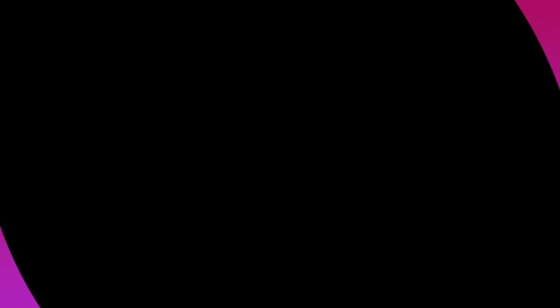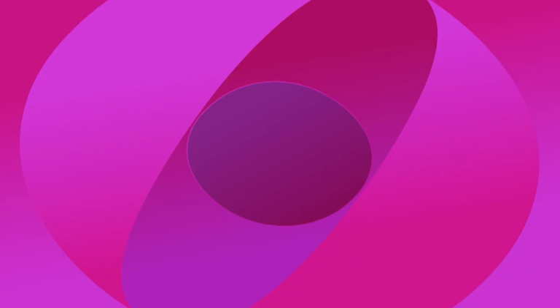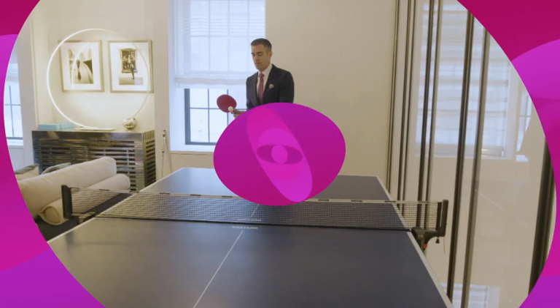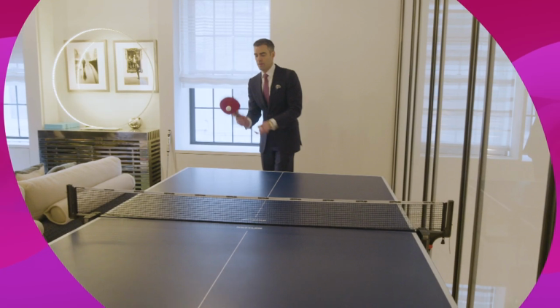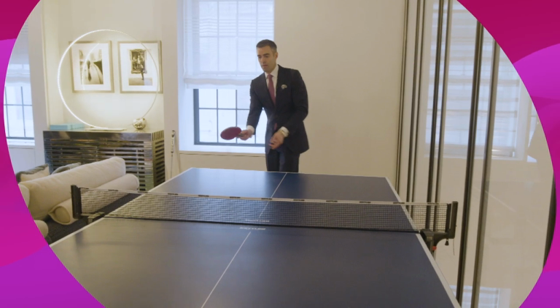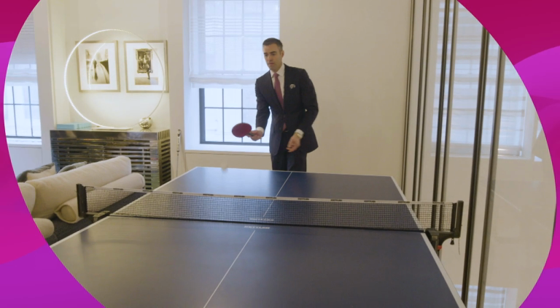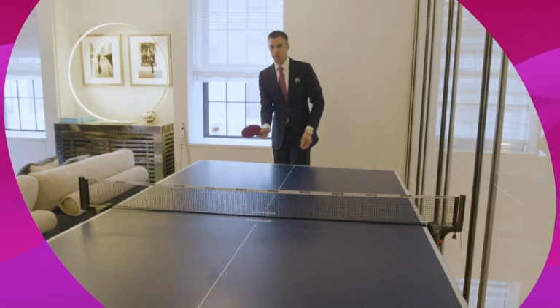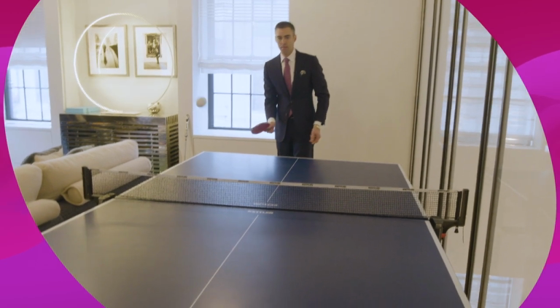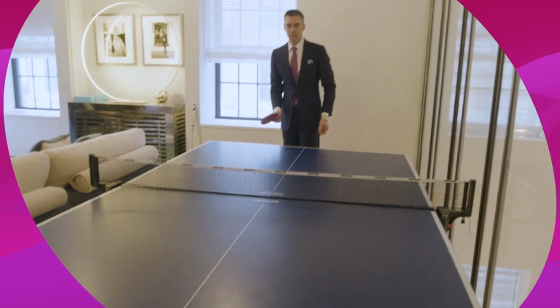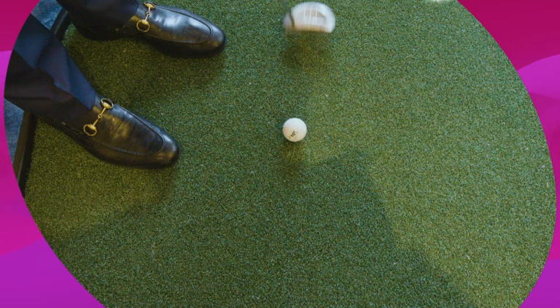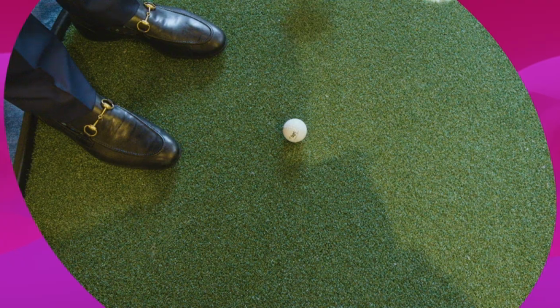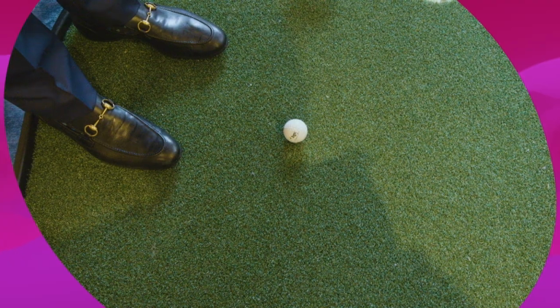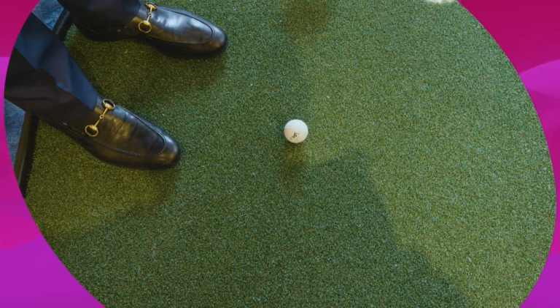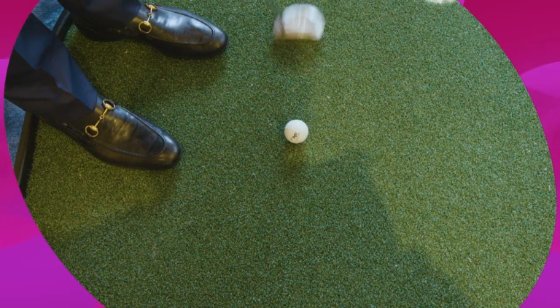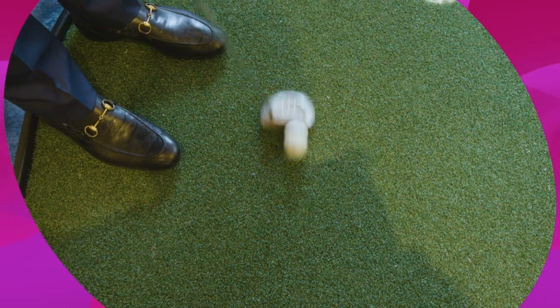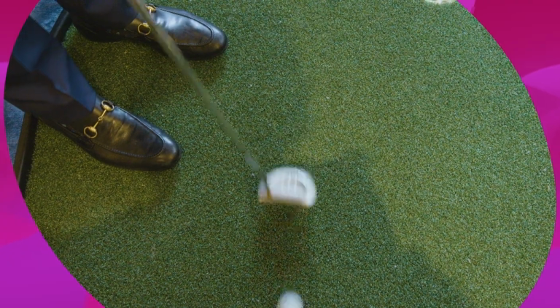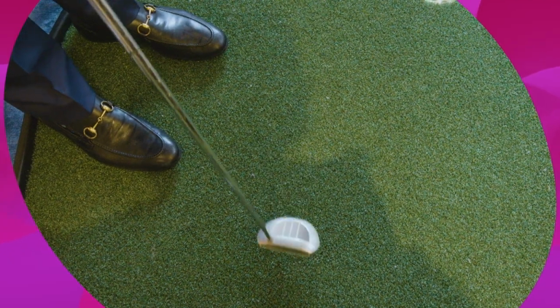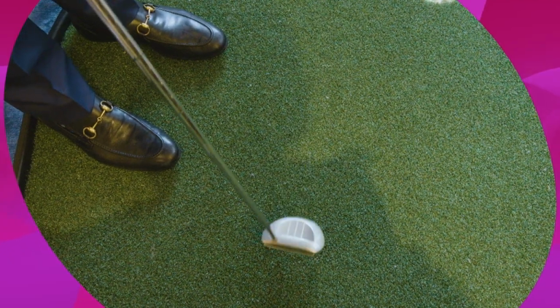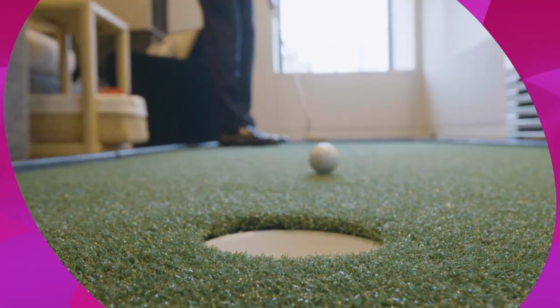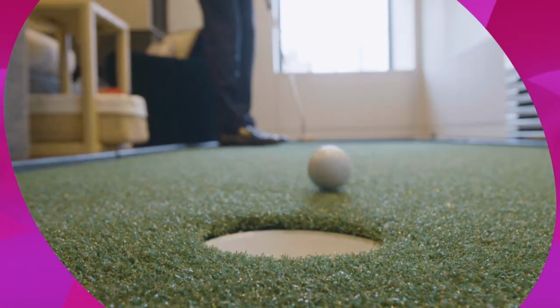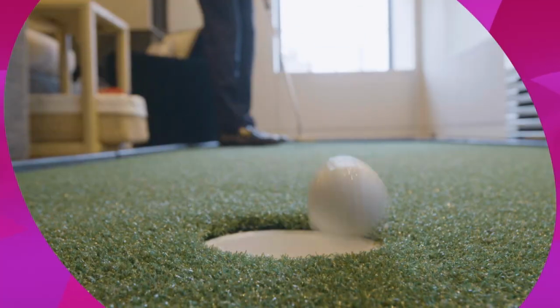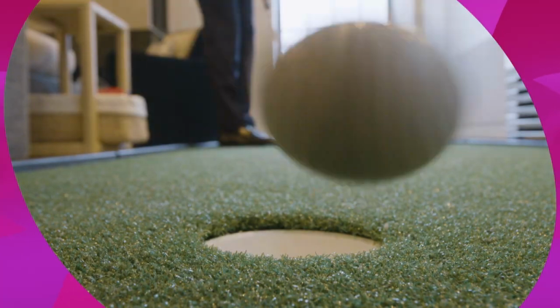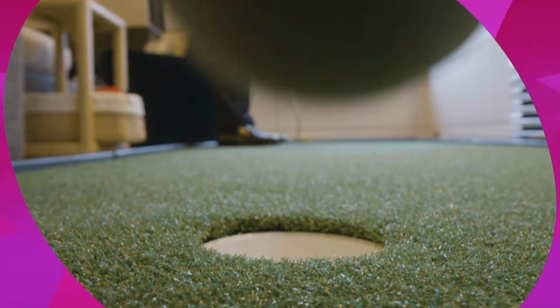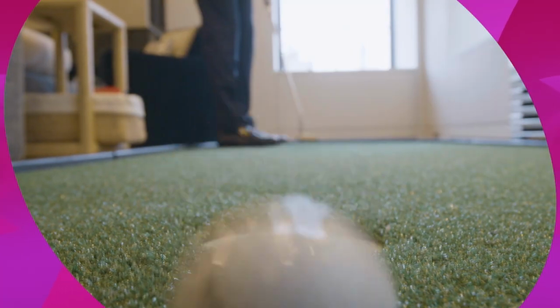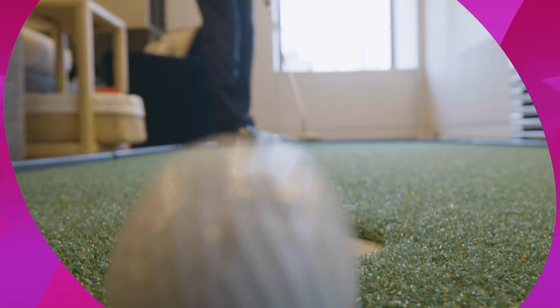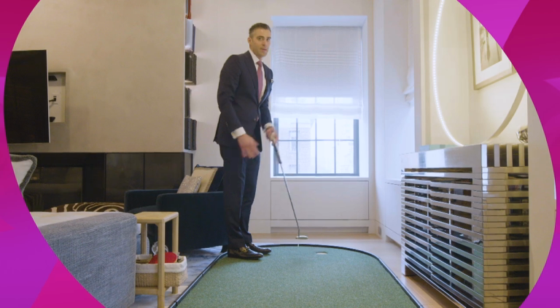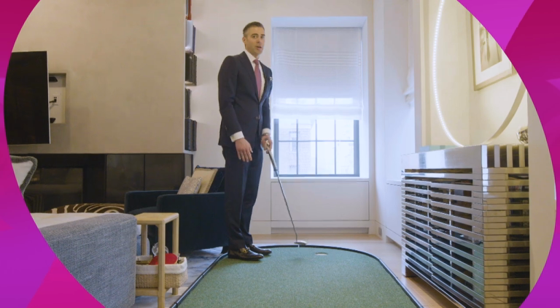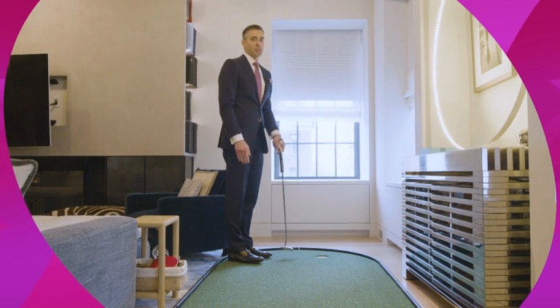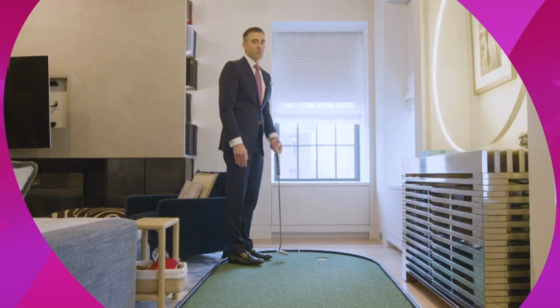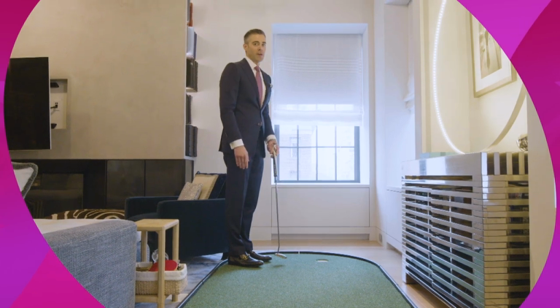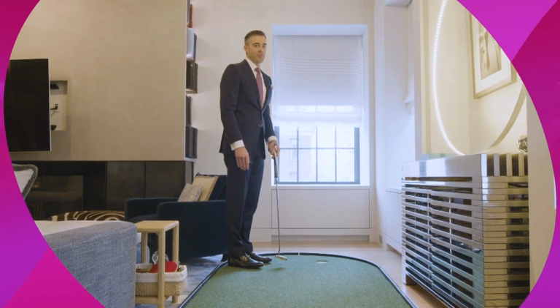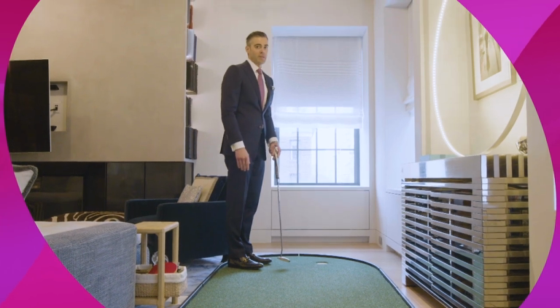This den offers every conceivable avenue of fun you can imagine. Augusta will have to wait.